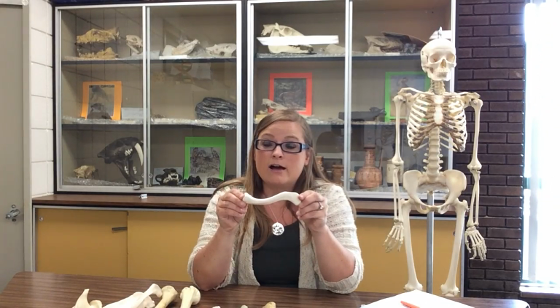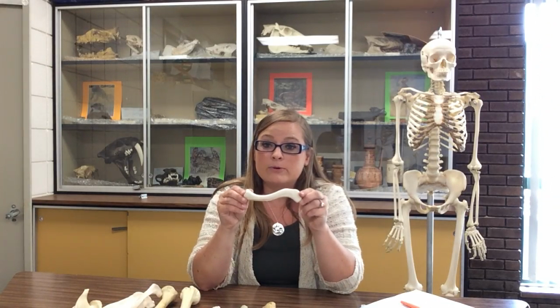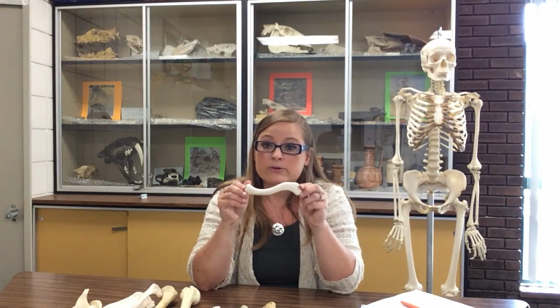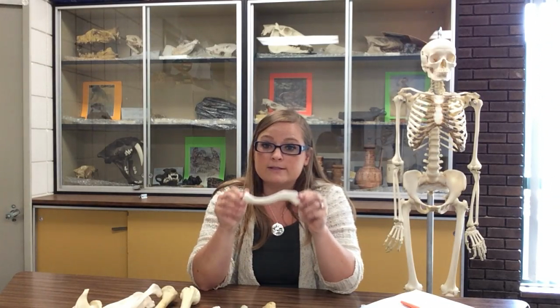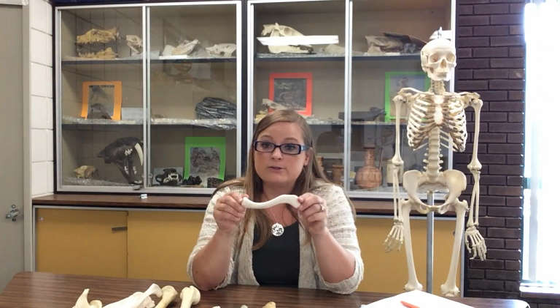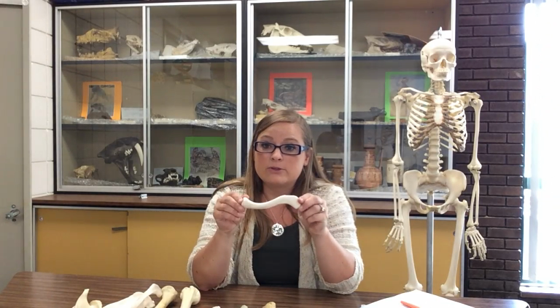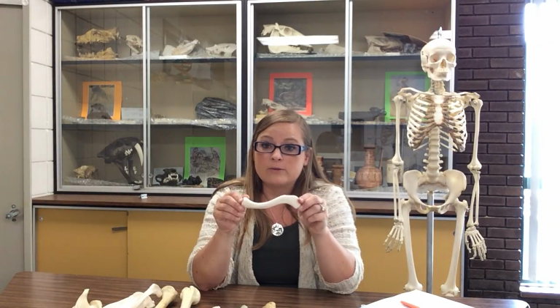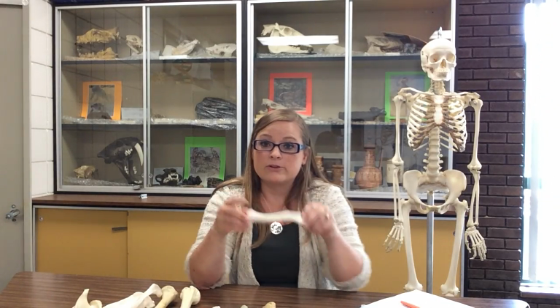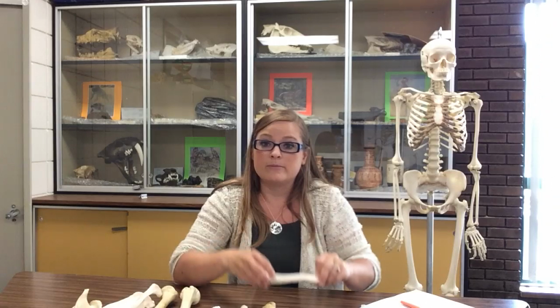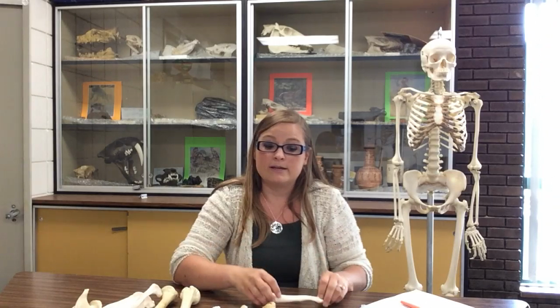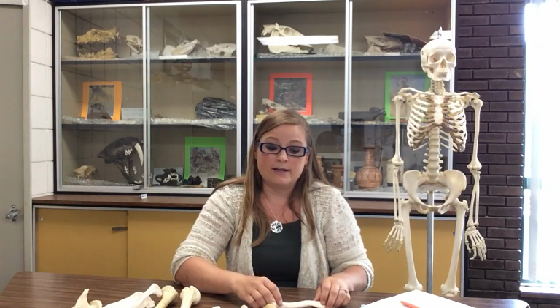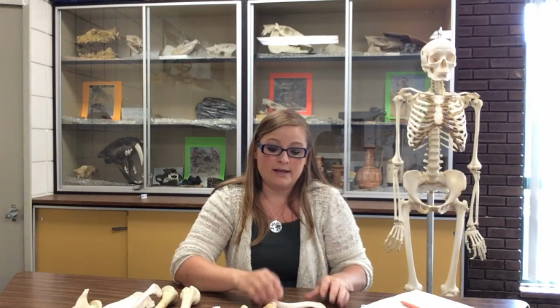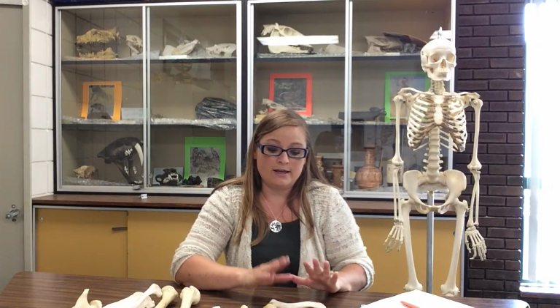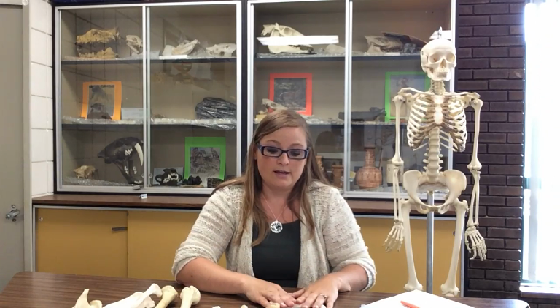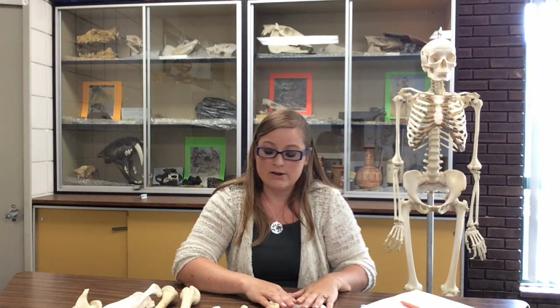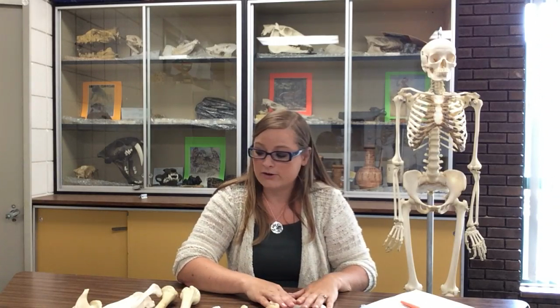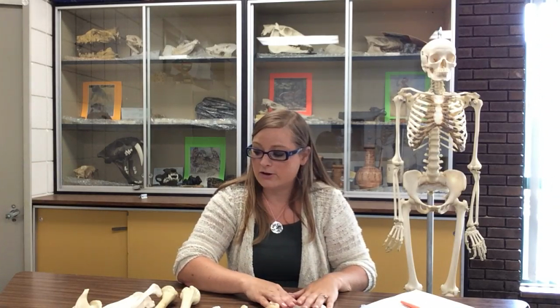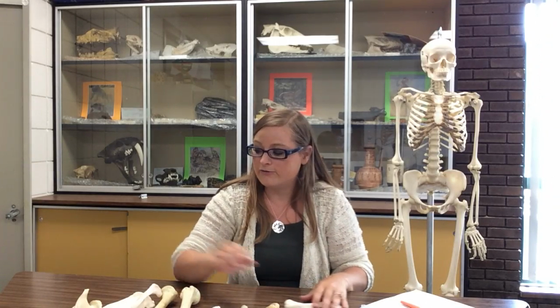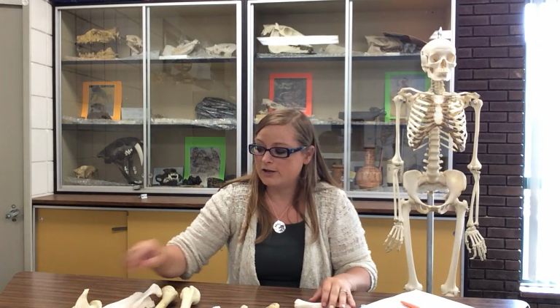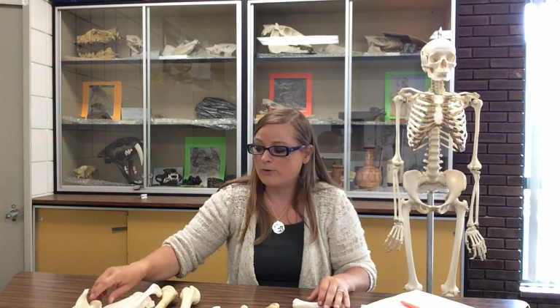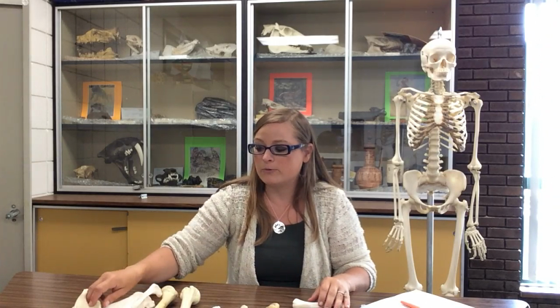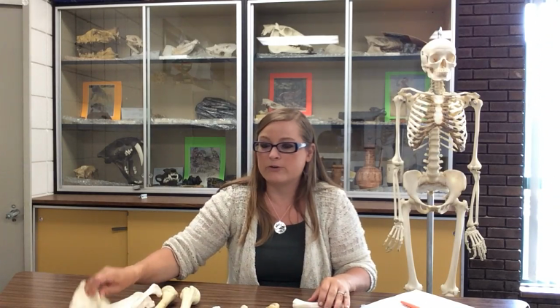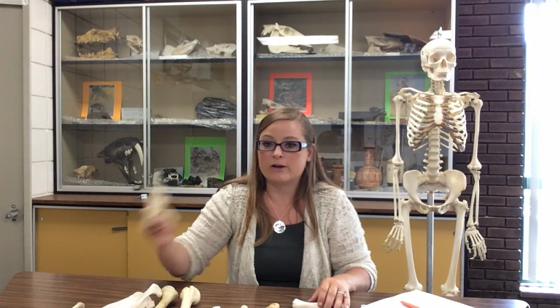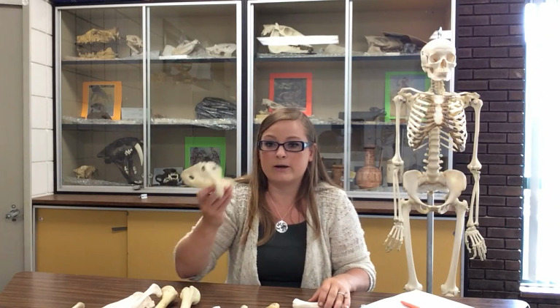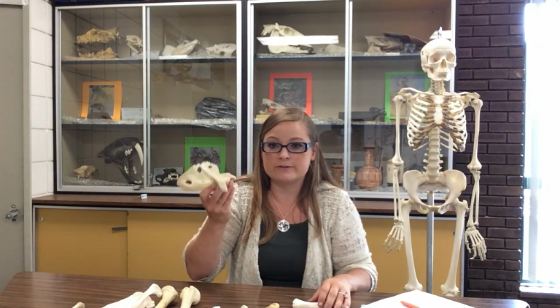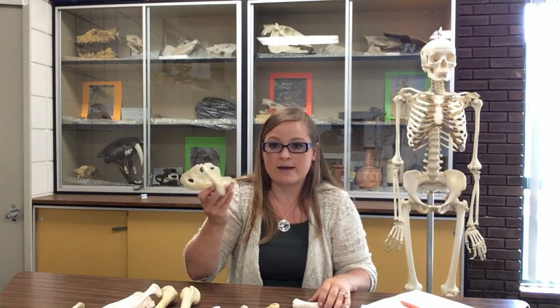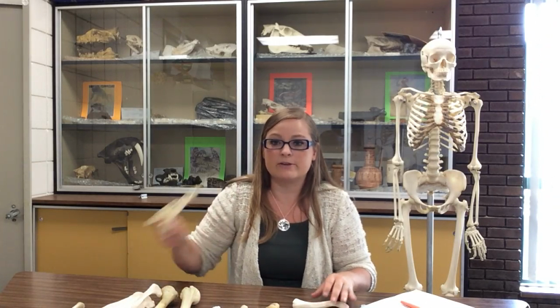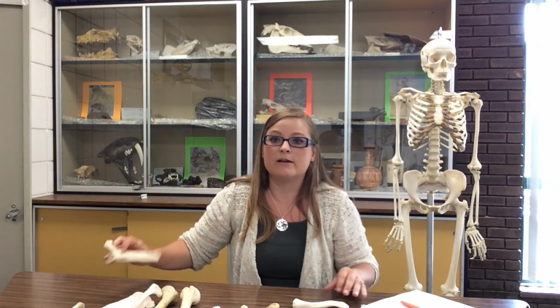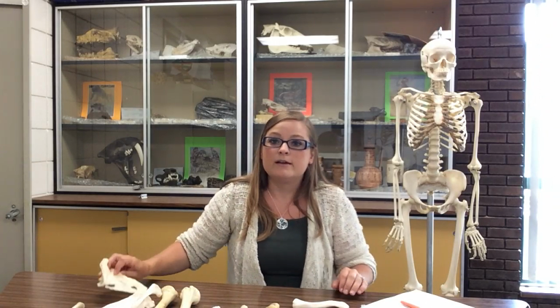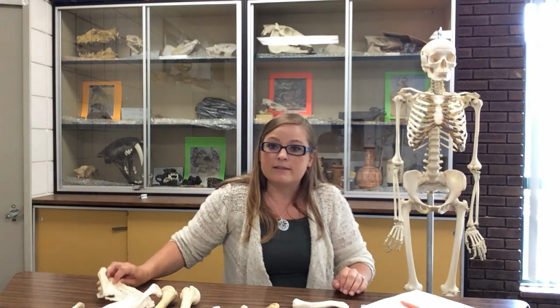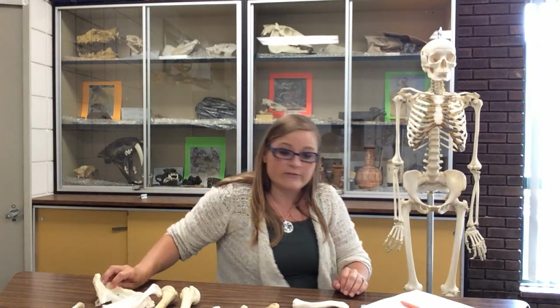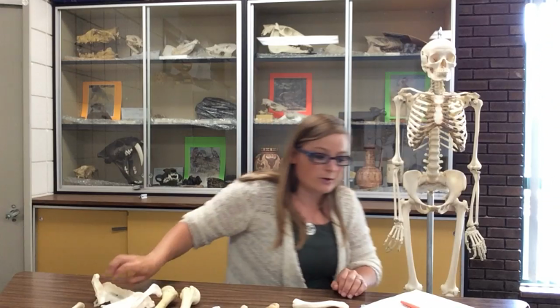That is the clavicle. We will continue with the upper limb in another video and we will talk about the scapula in that video.